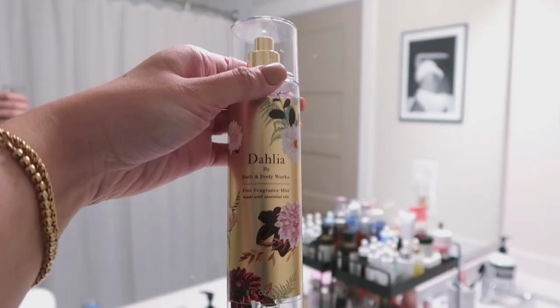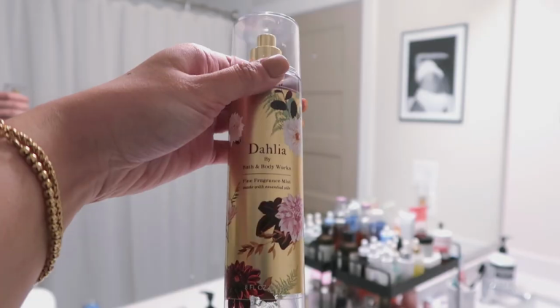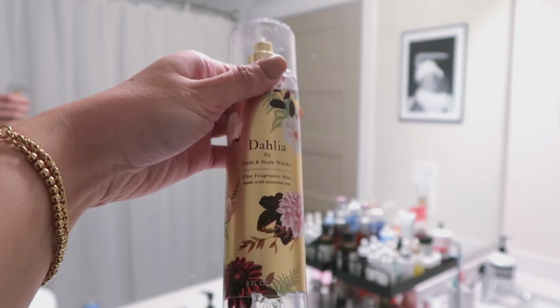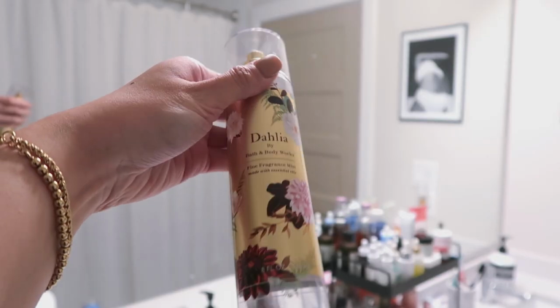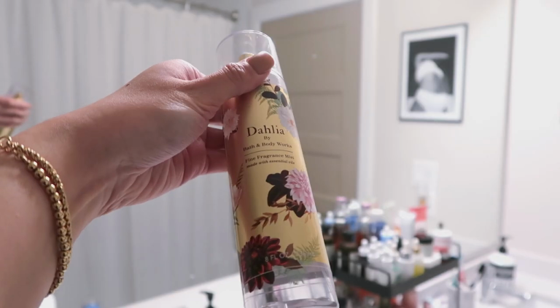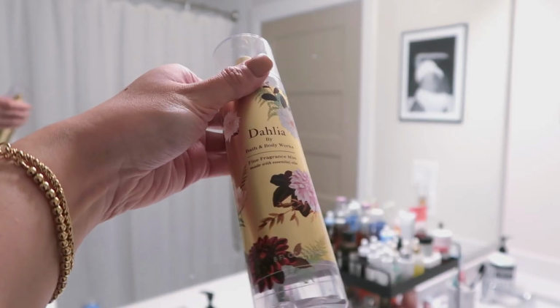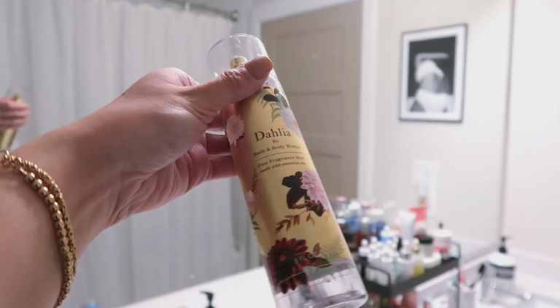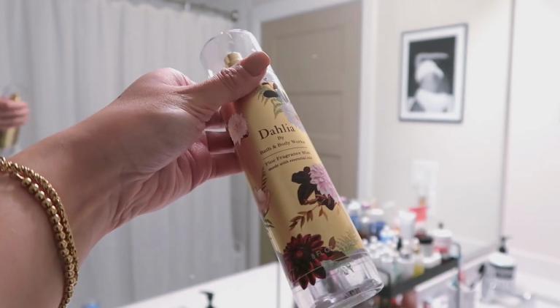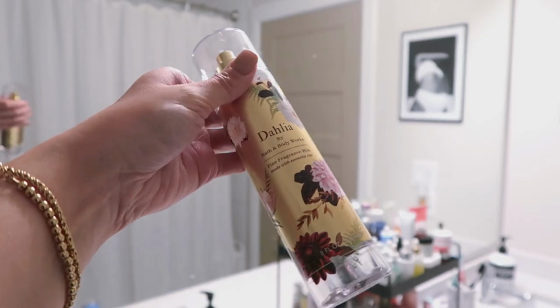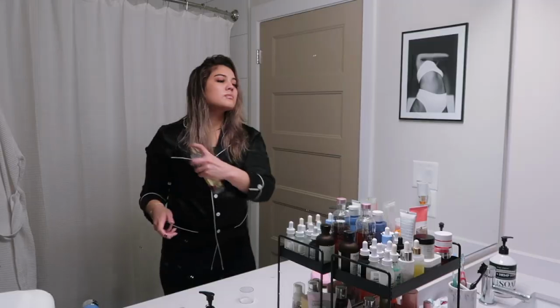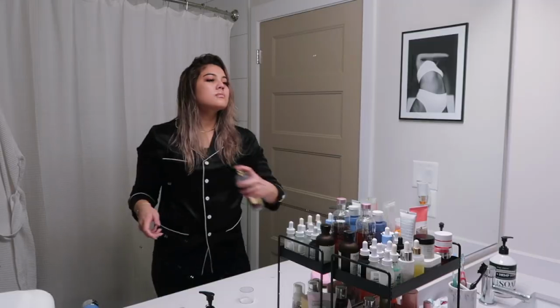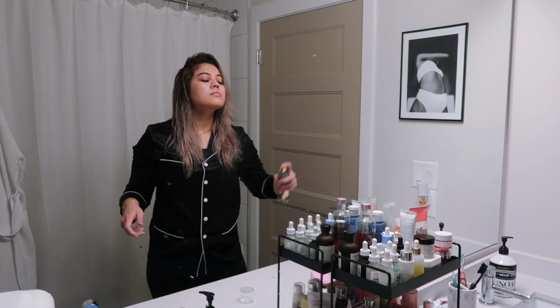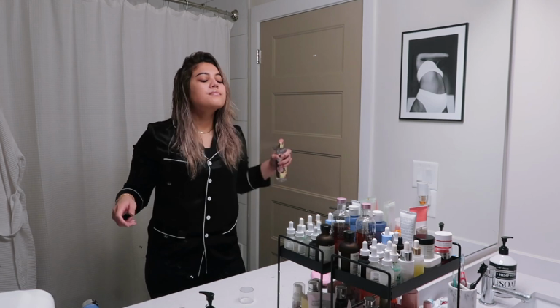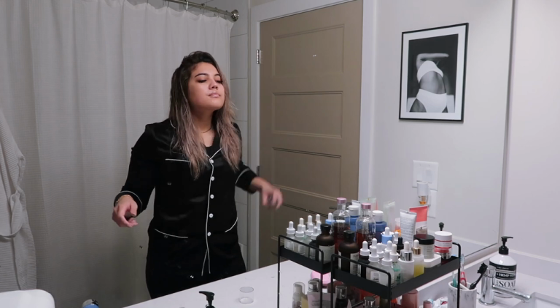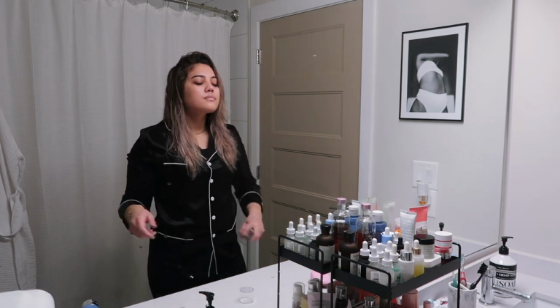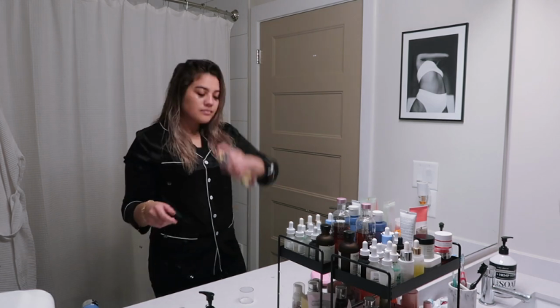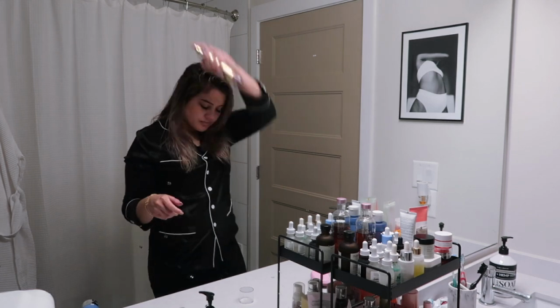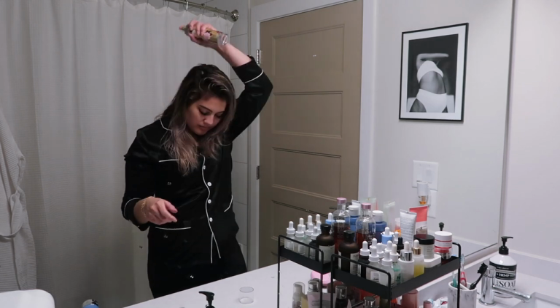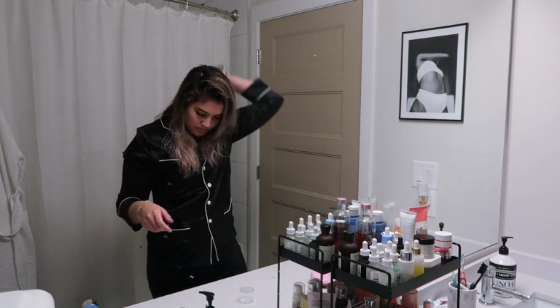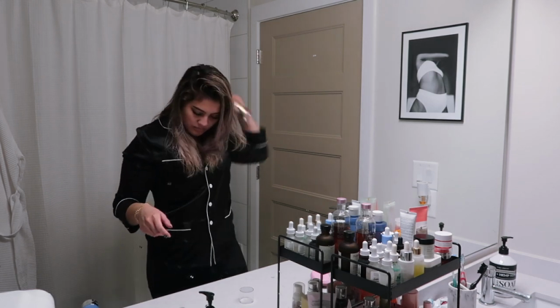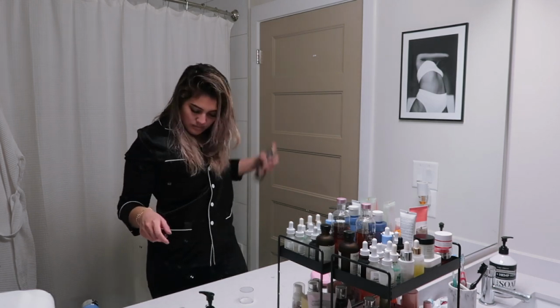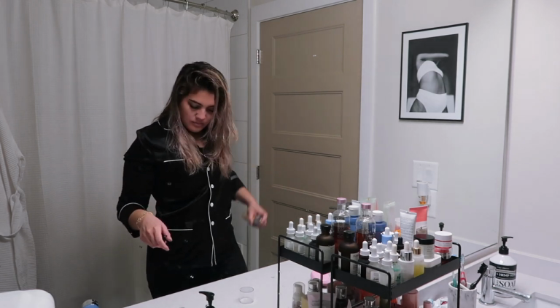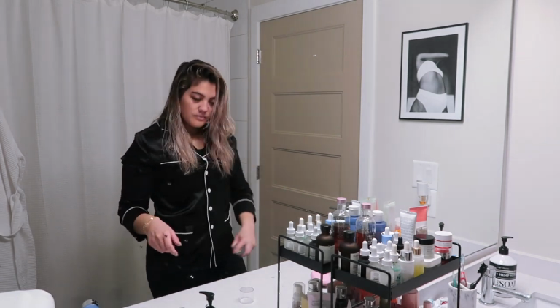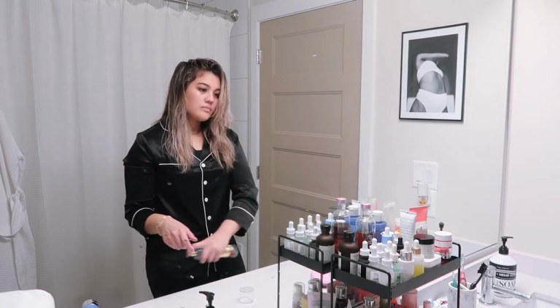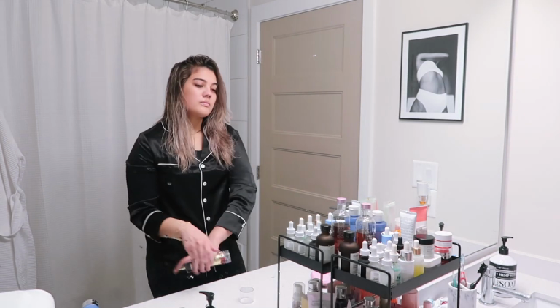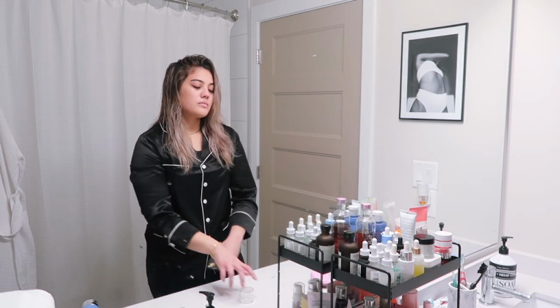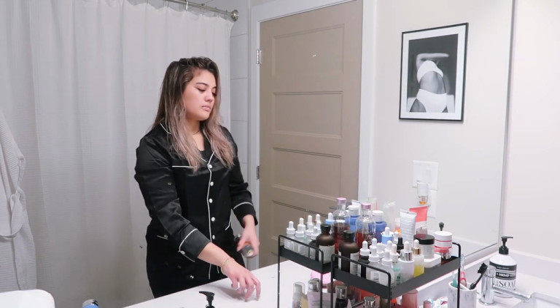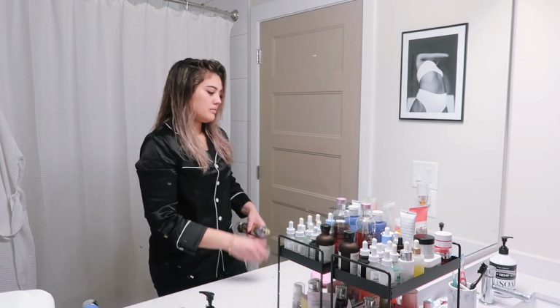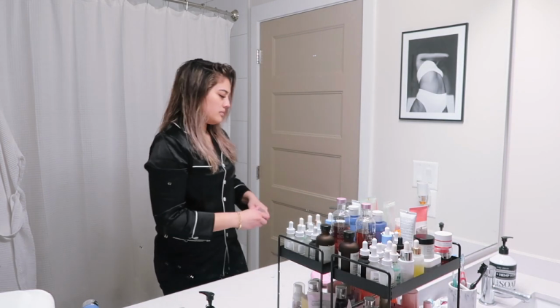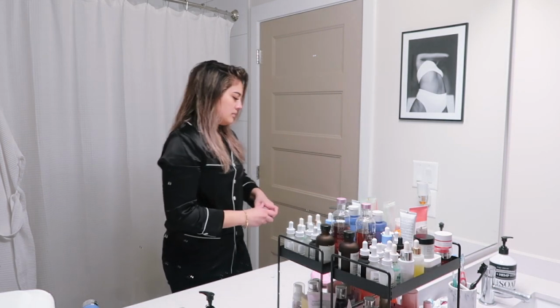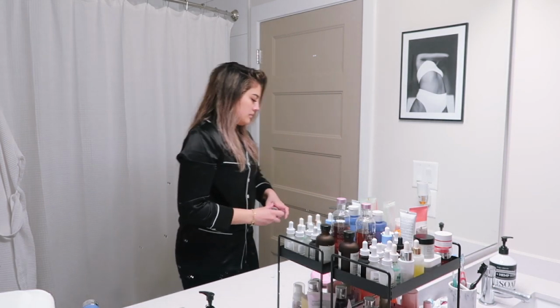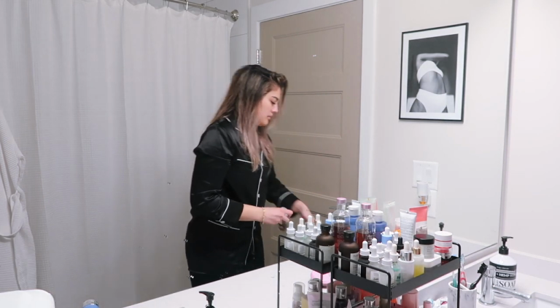And for body spray, I'm using this Dahlia scent from Bath & Body Works. It smells so pretty.